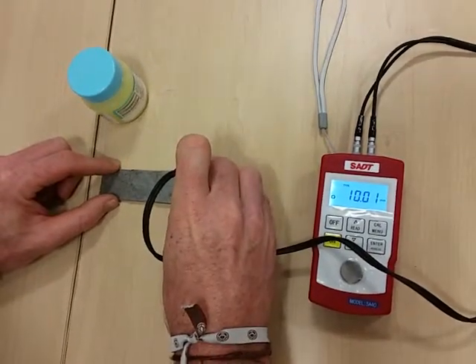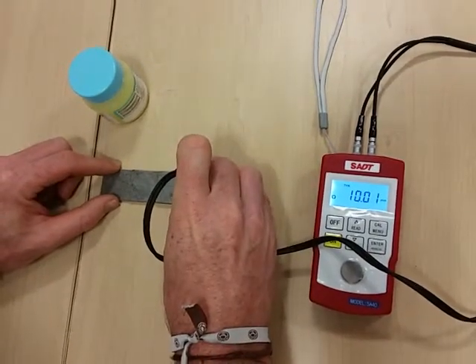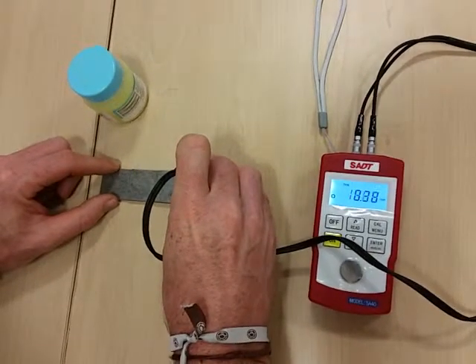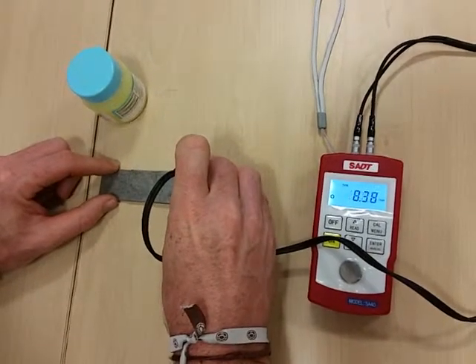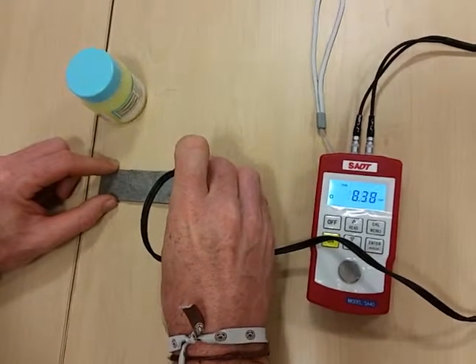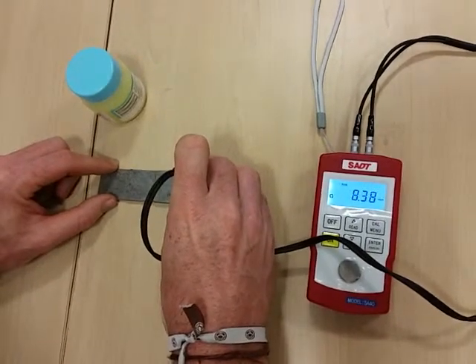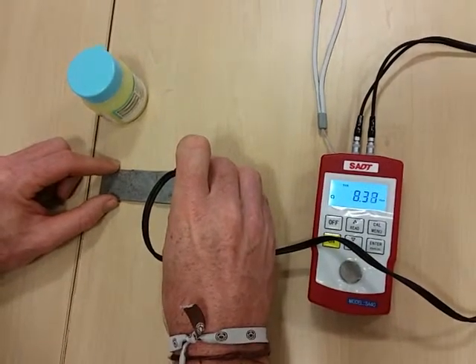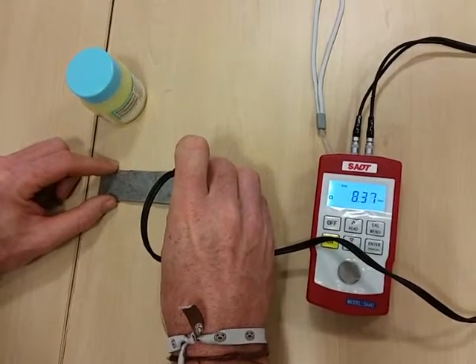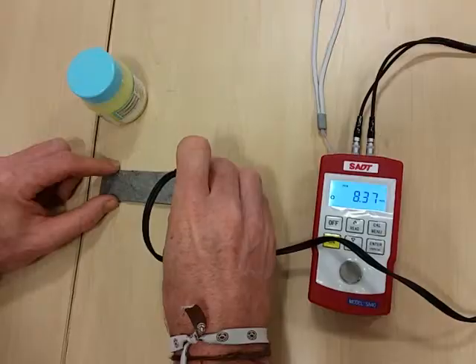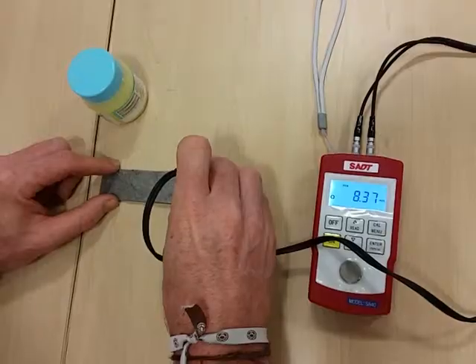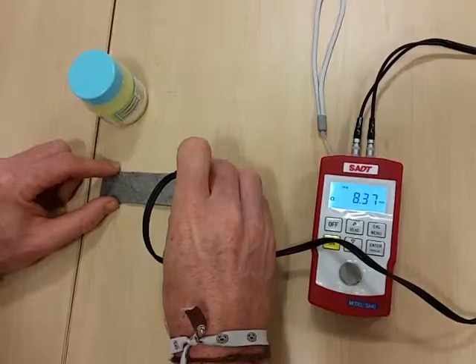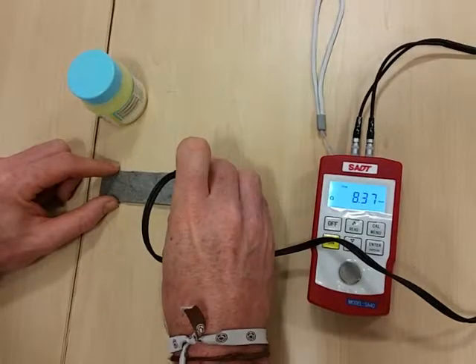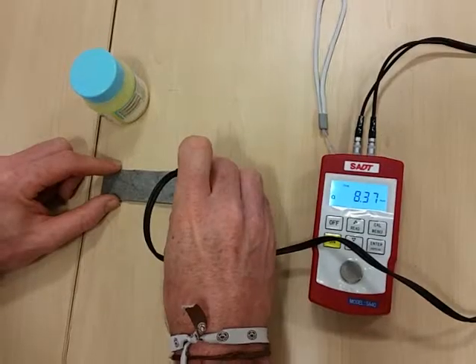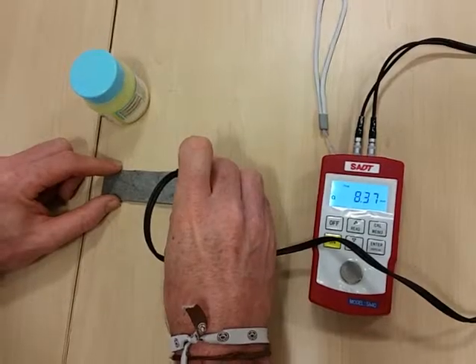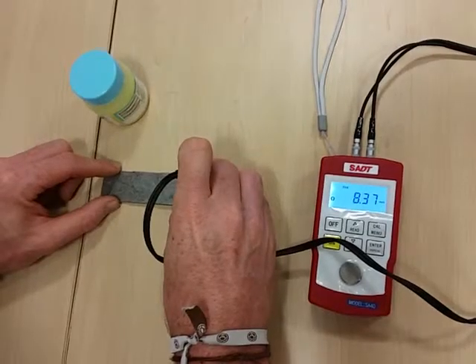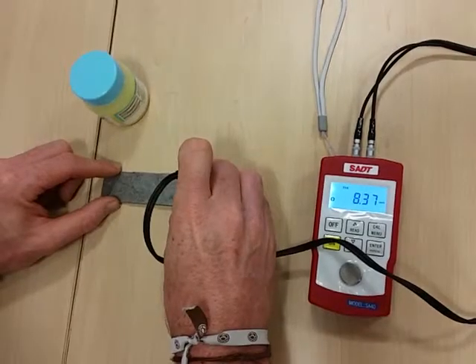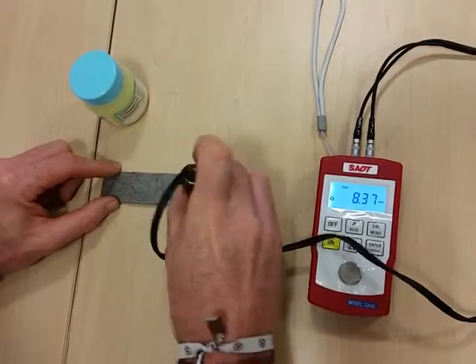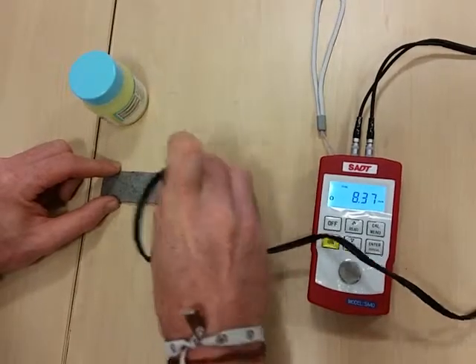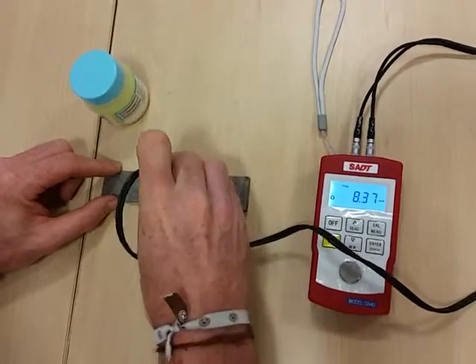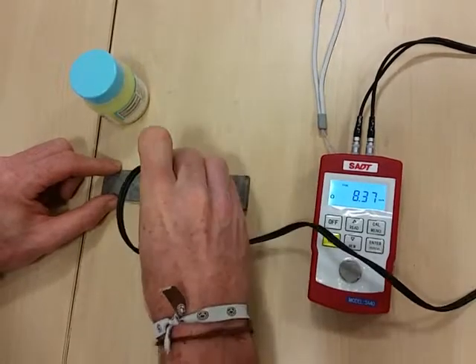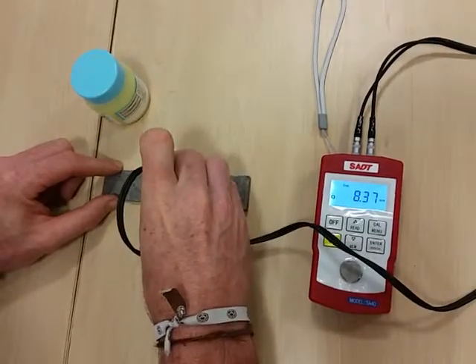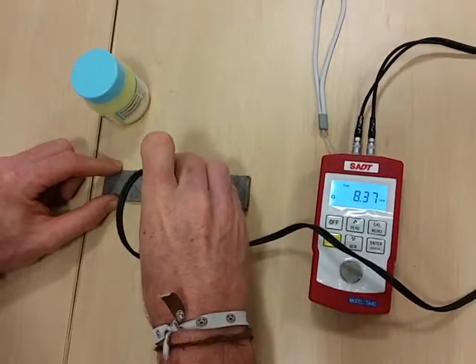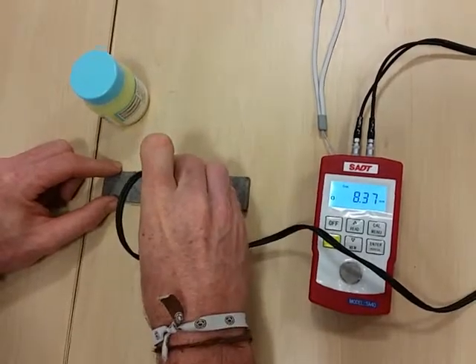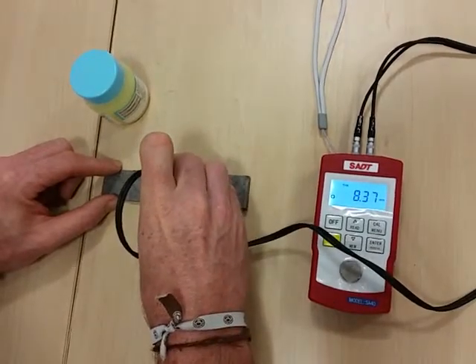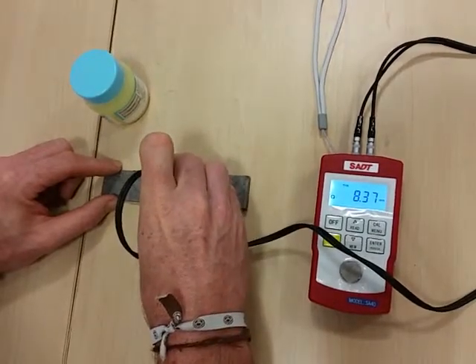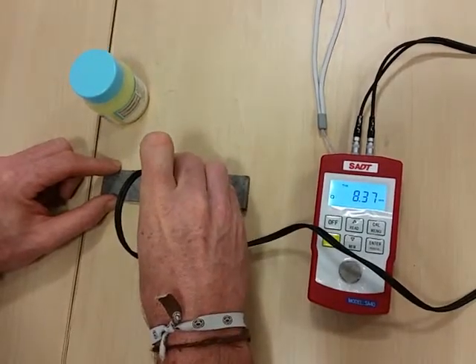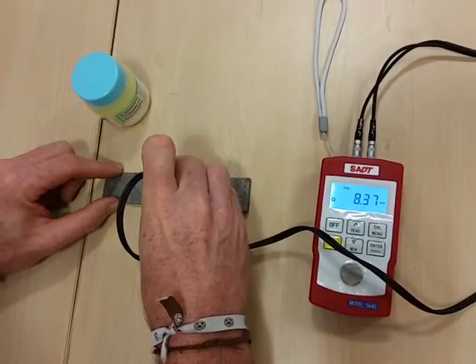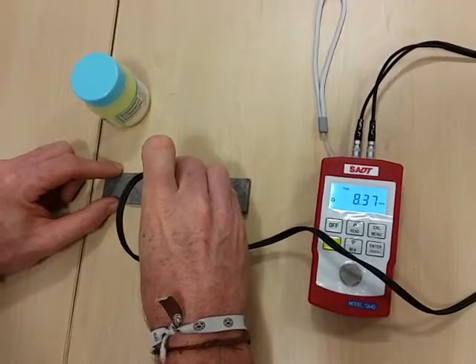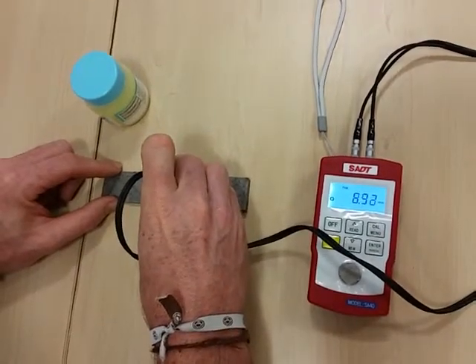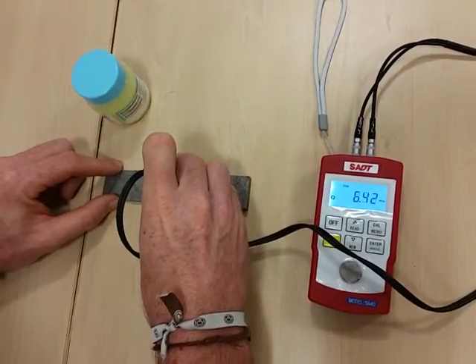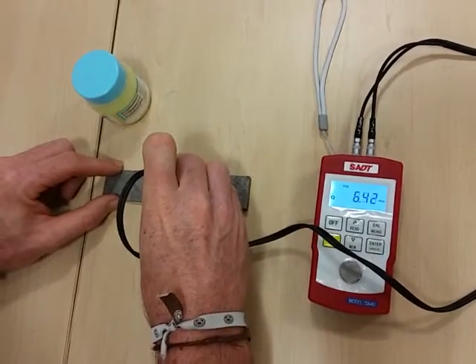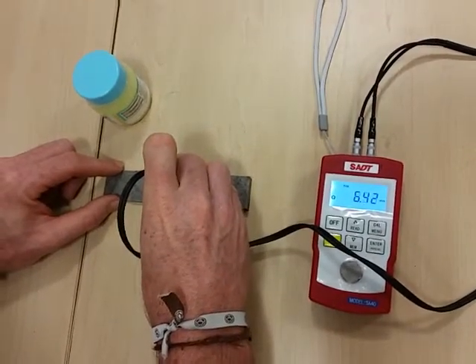It's important to check the calibration on the coil plate.